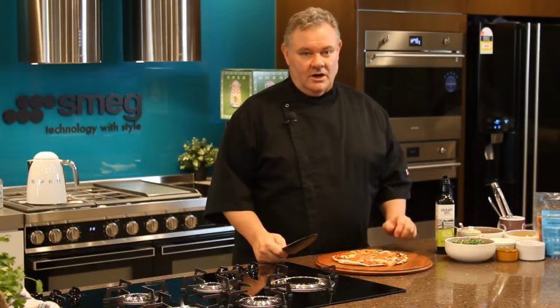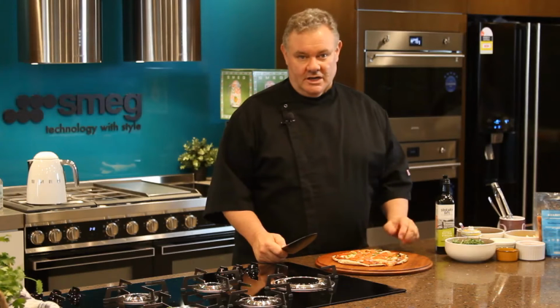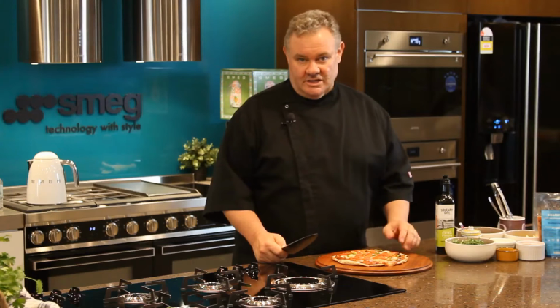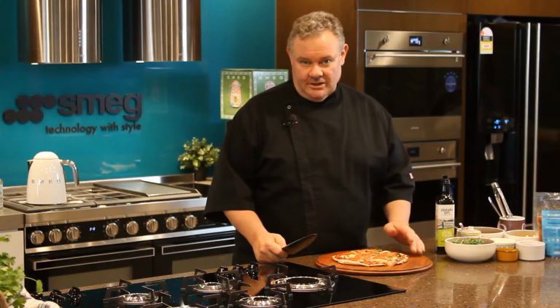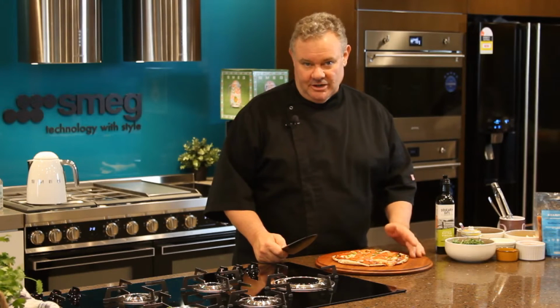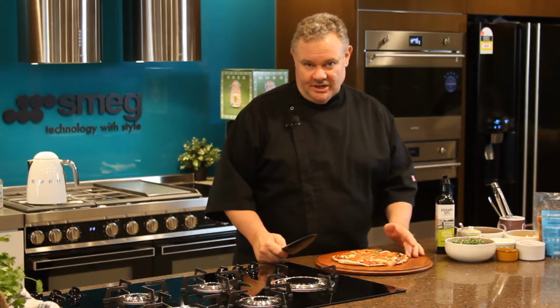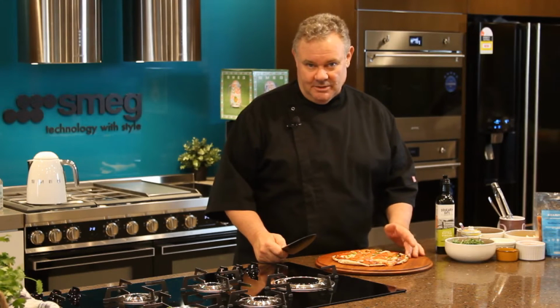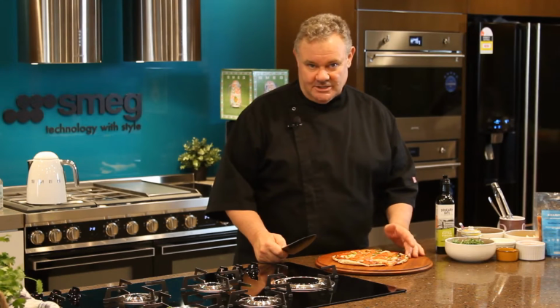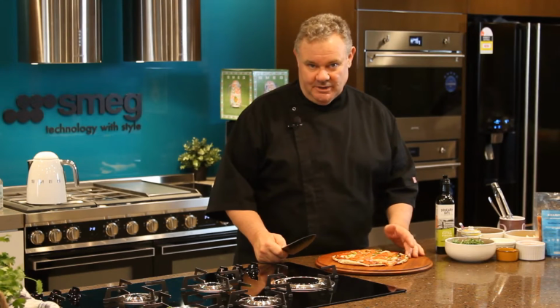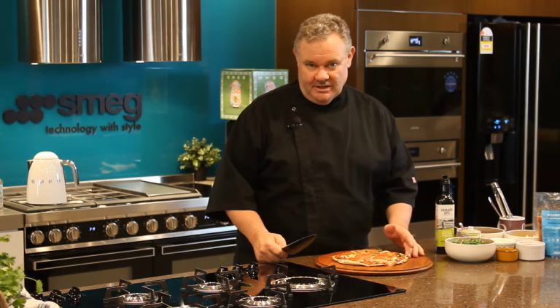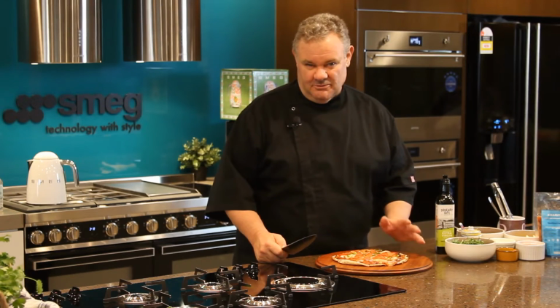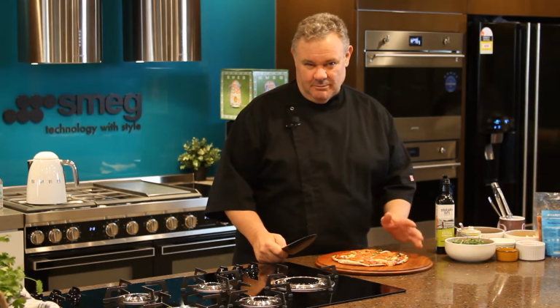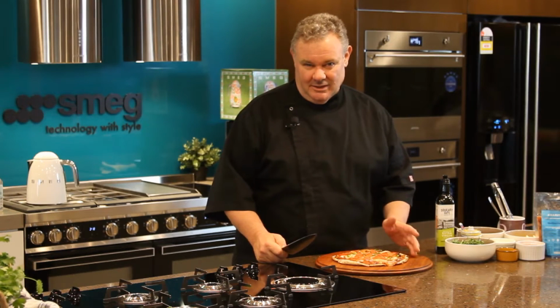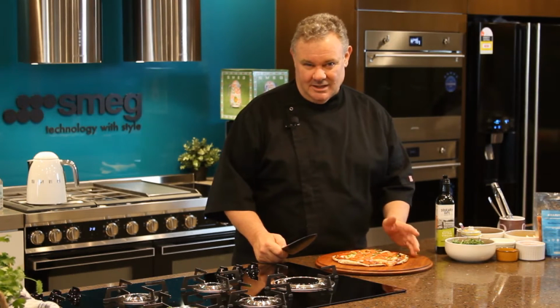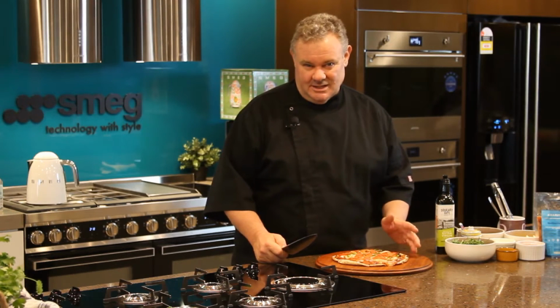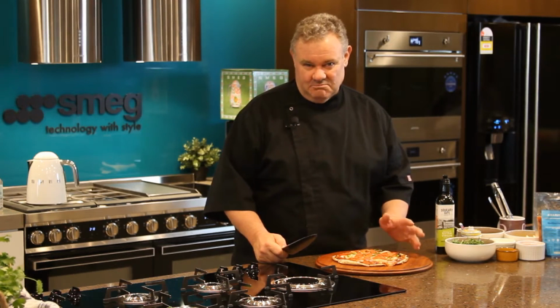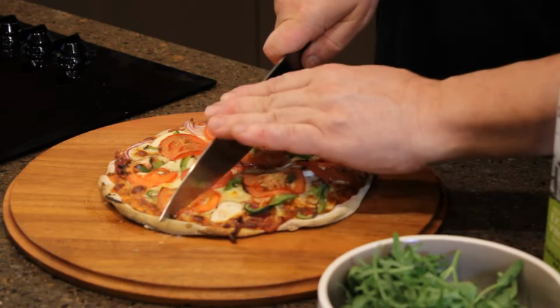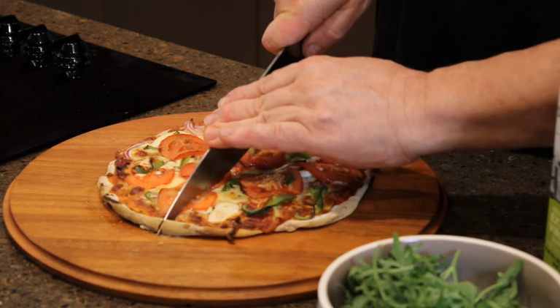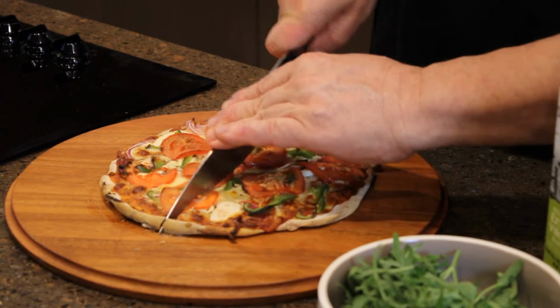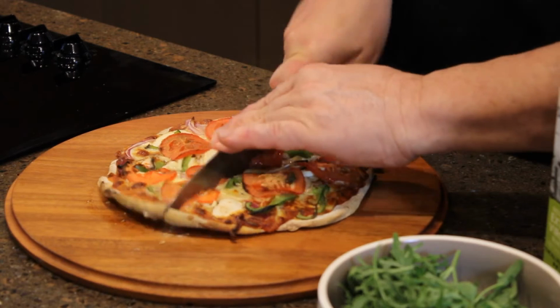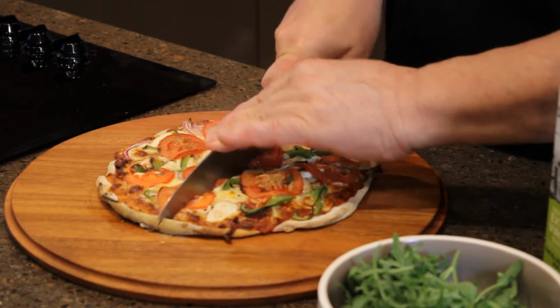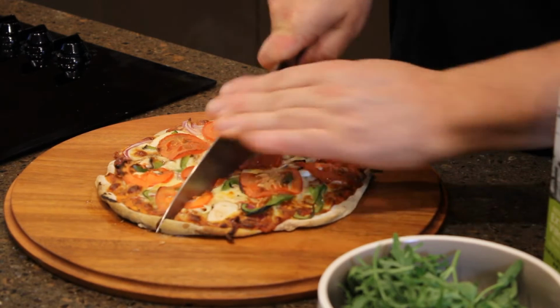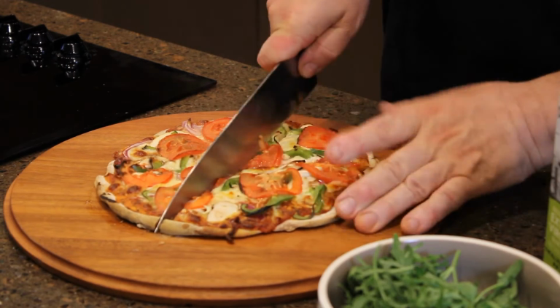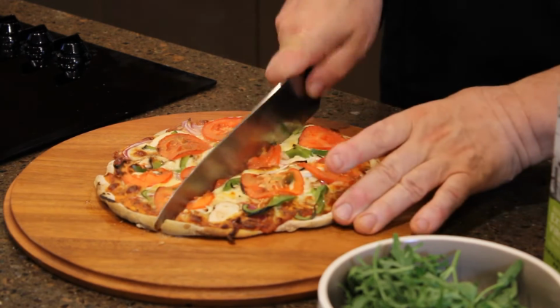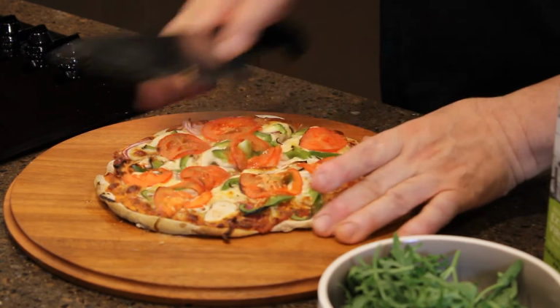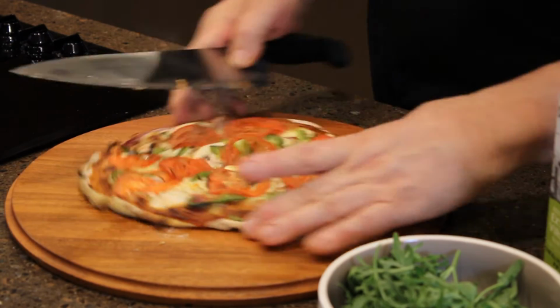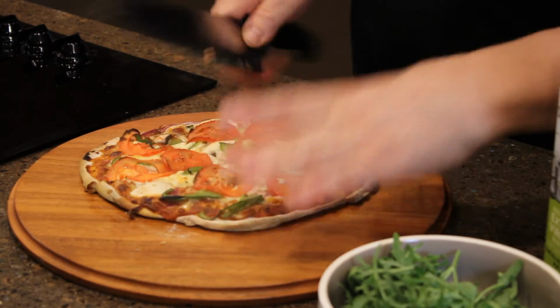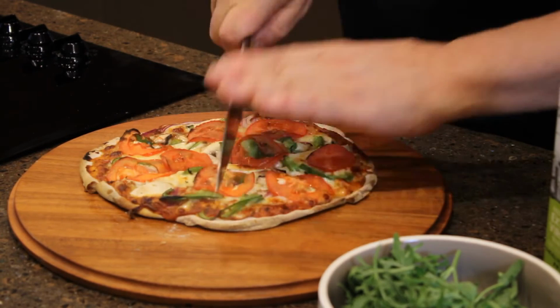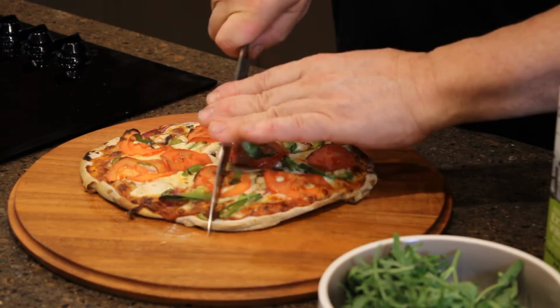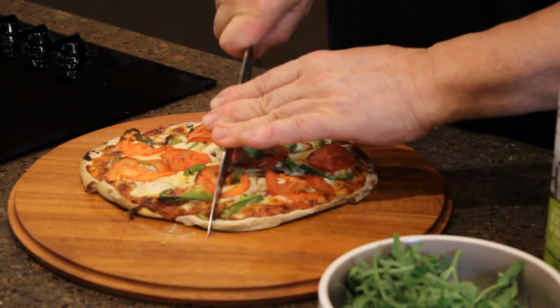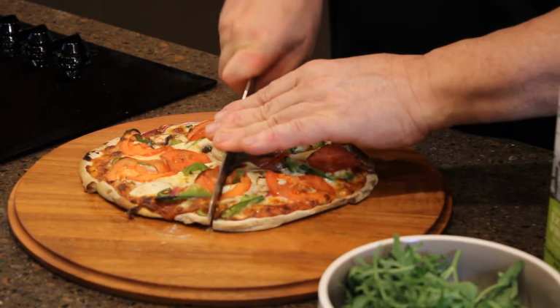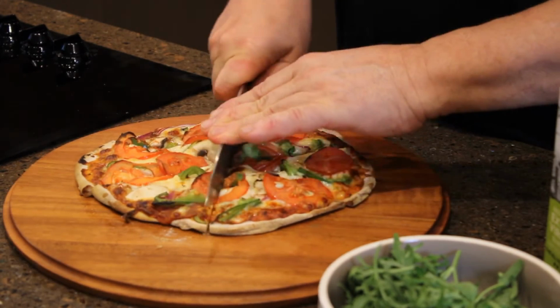The Mediterranean pizza's been in the oven for about 10 to 12 minutes. Now we'll just cut it up into as many pieces as you like.